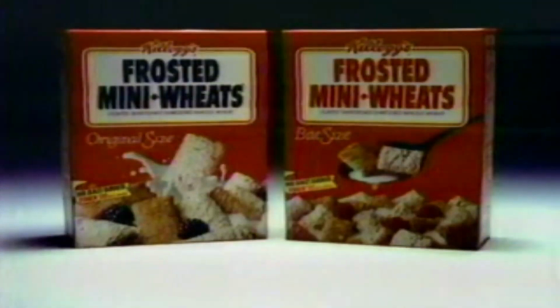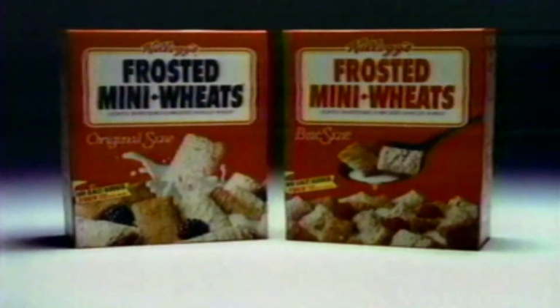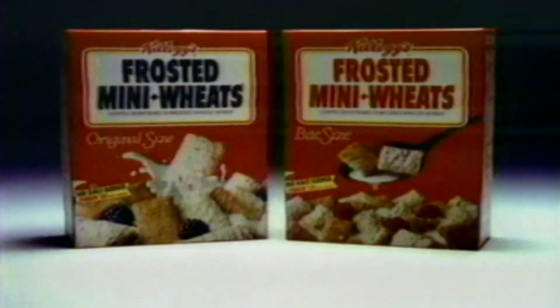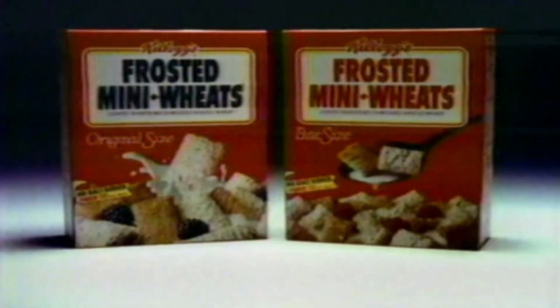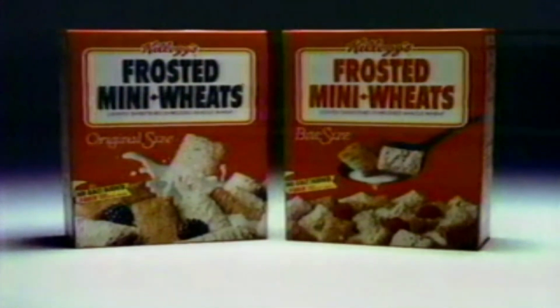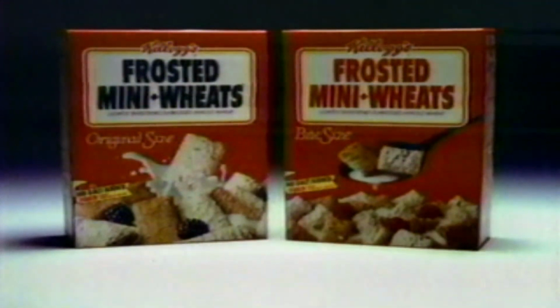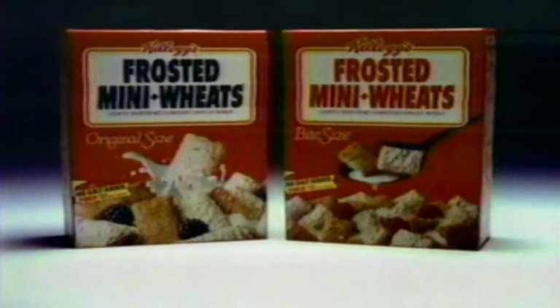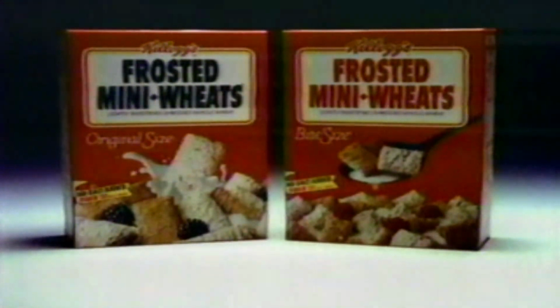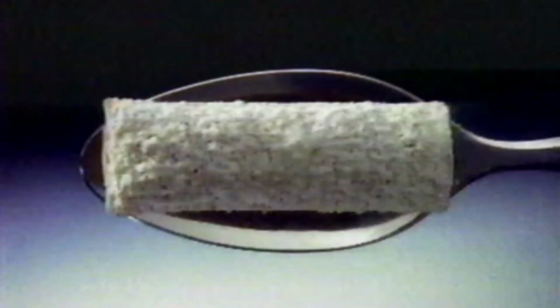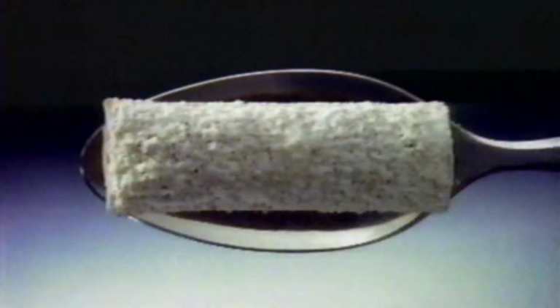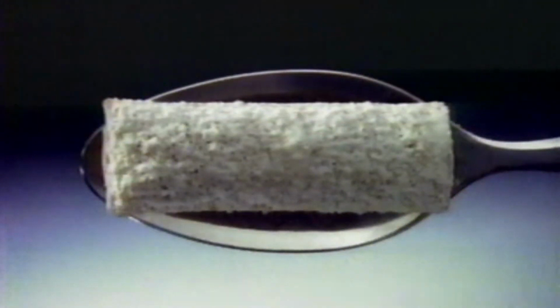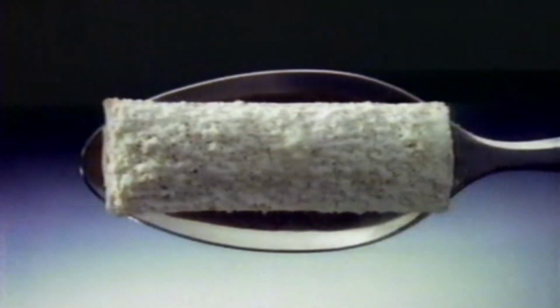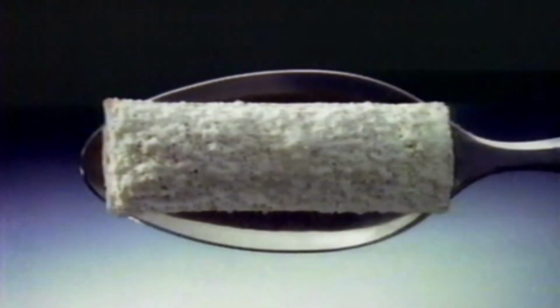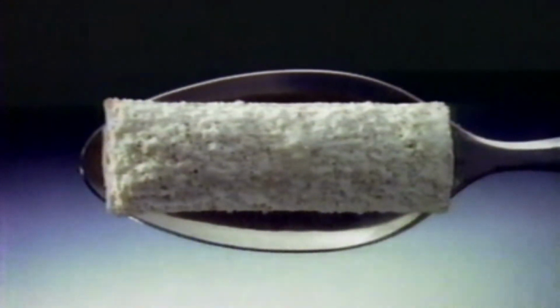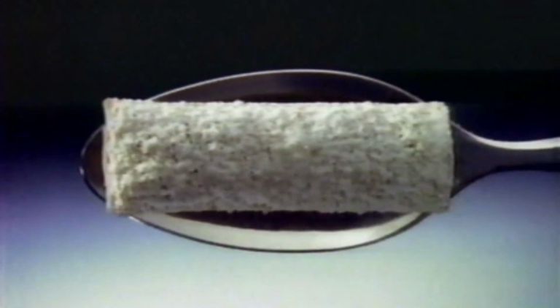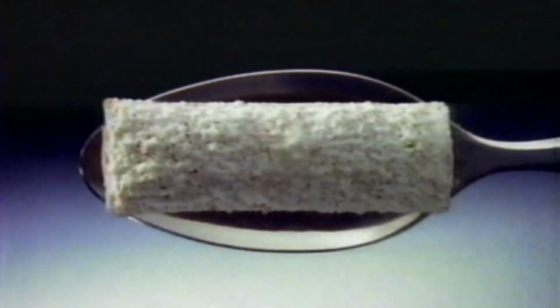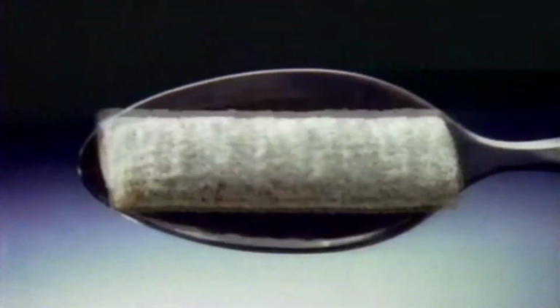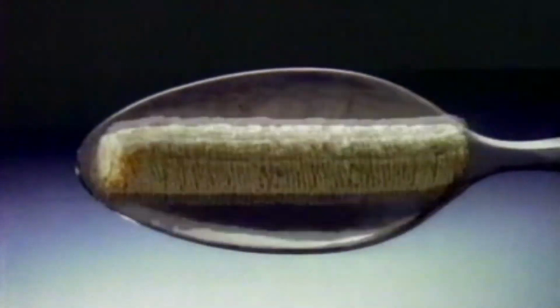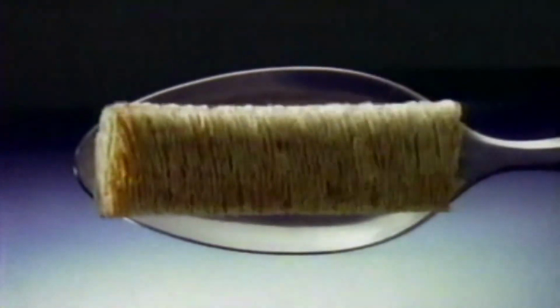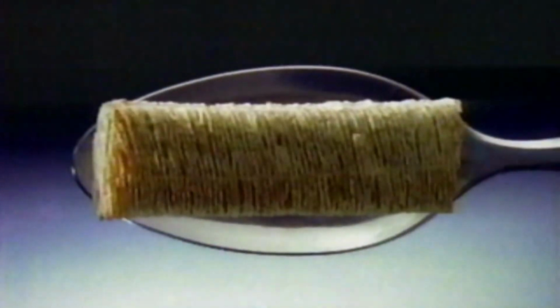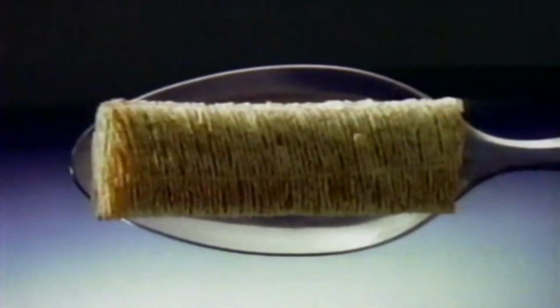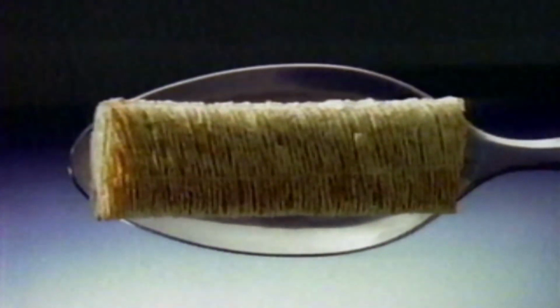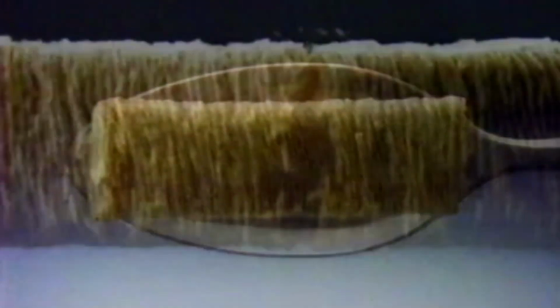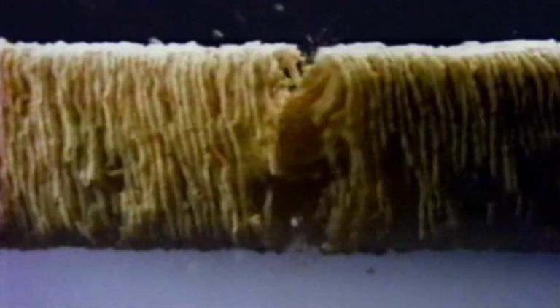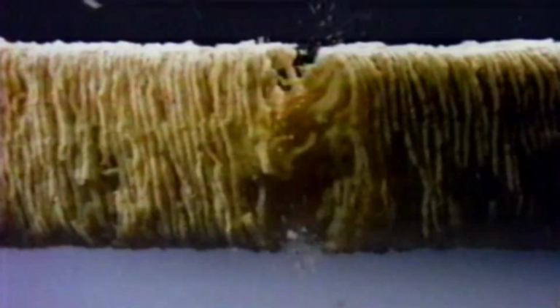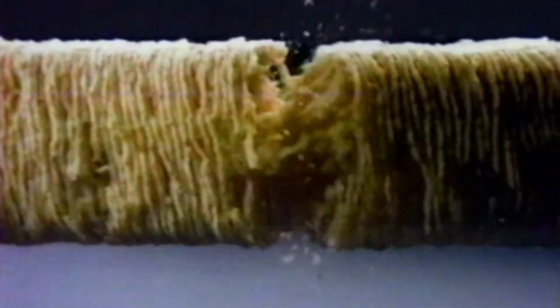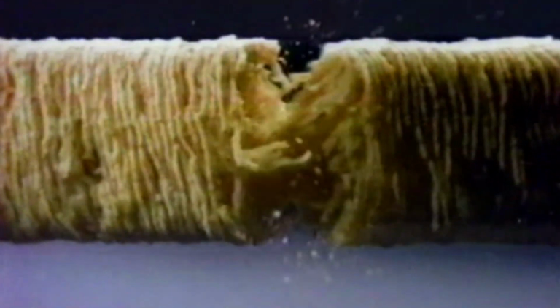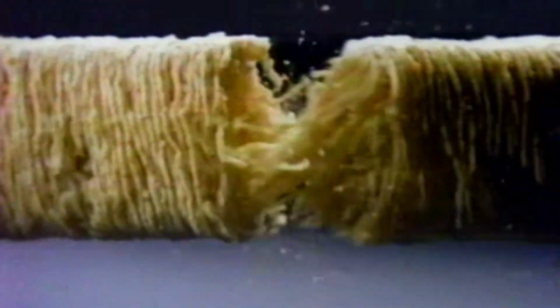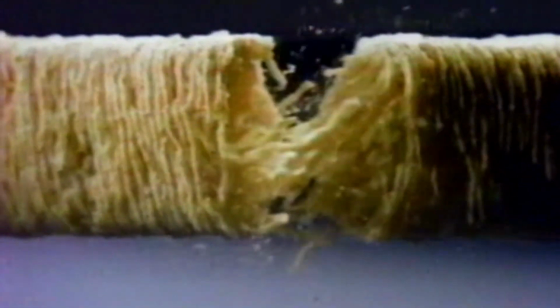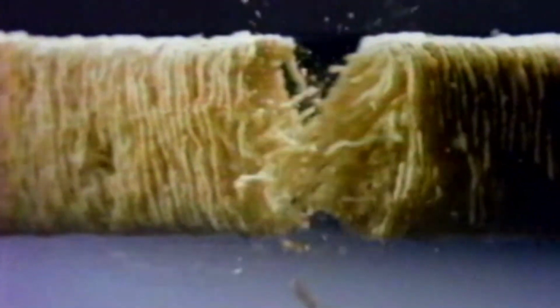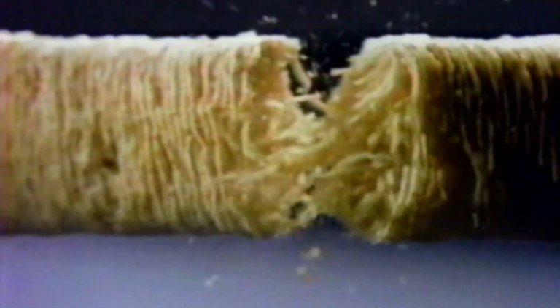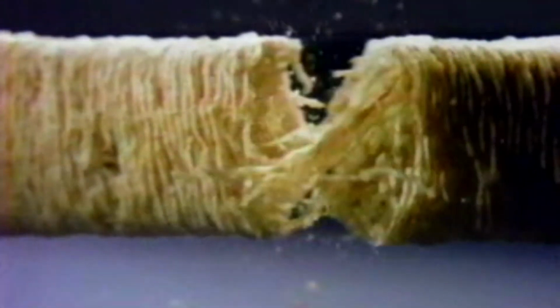Kellogg's Frosted Mini Wheats. Delicious frosting for the kid in you. Shredded wheat nutrition for the adult in you.